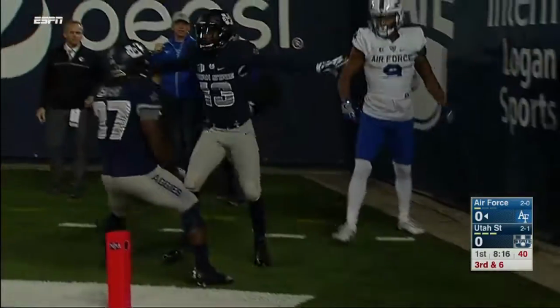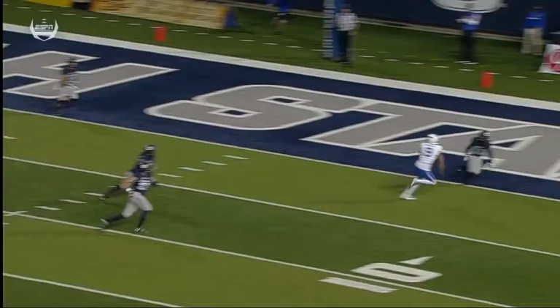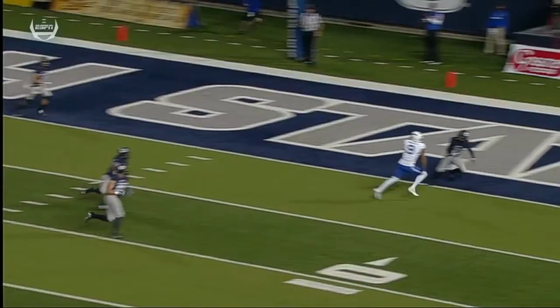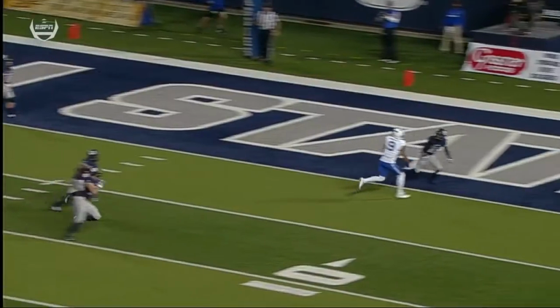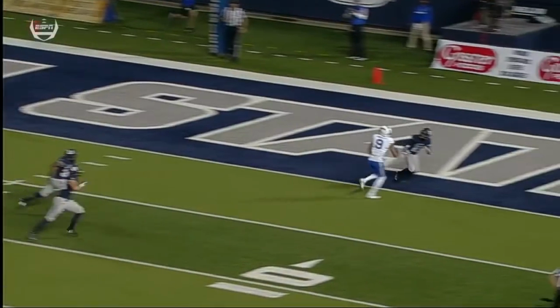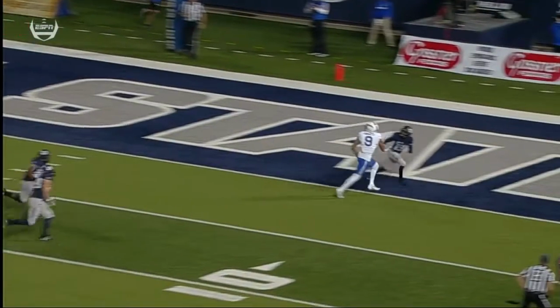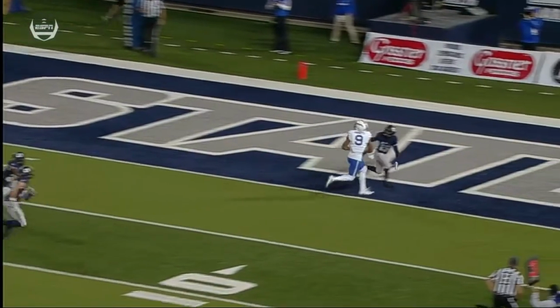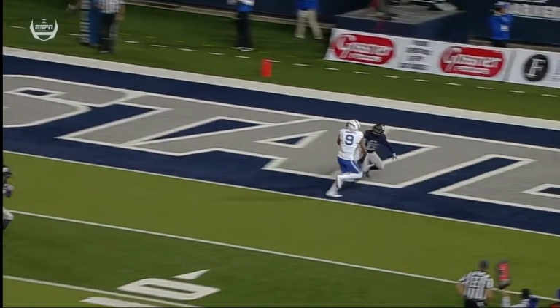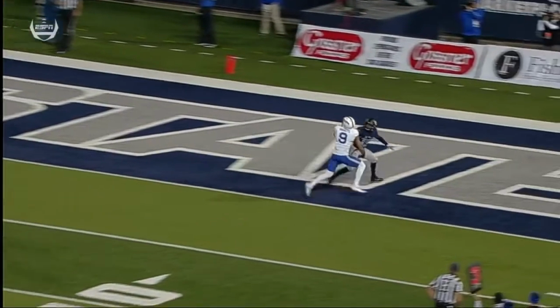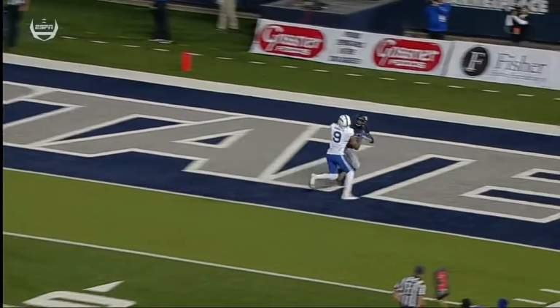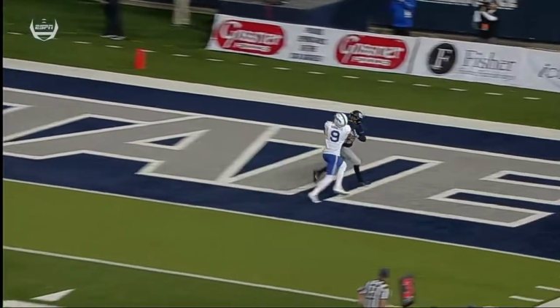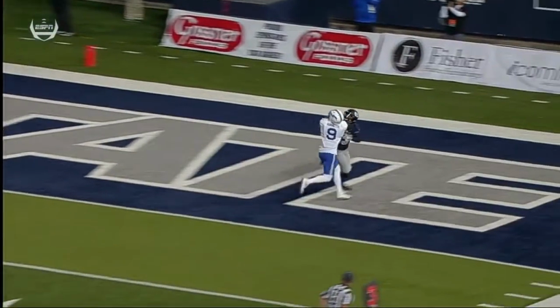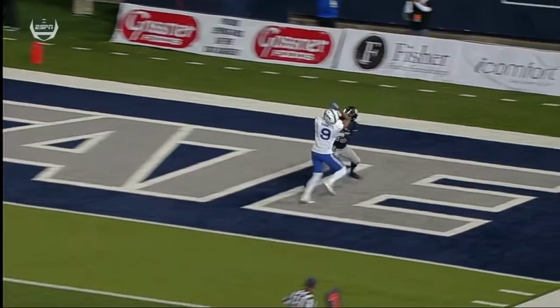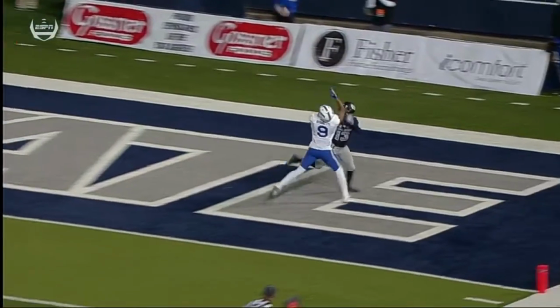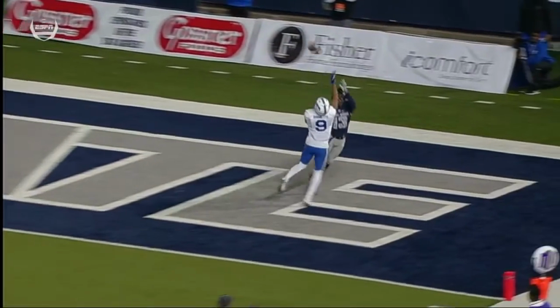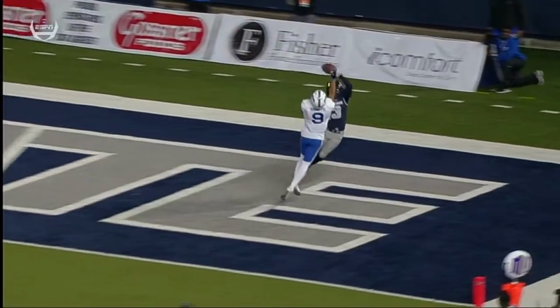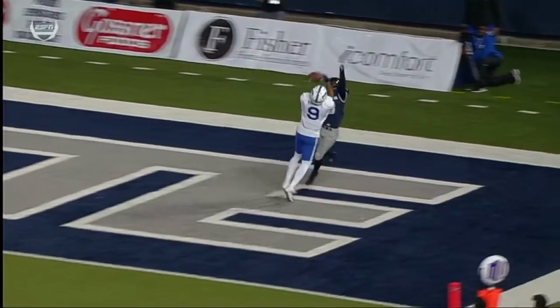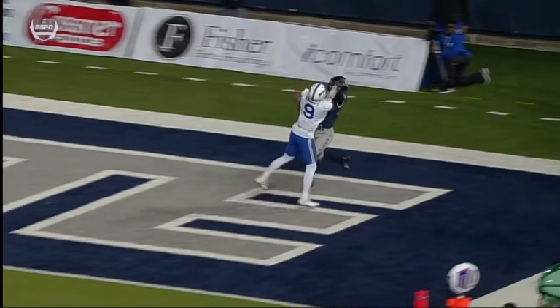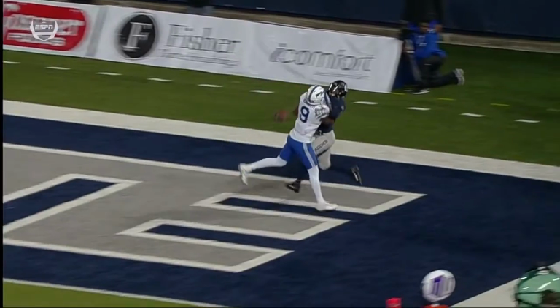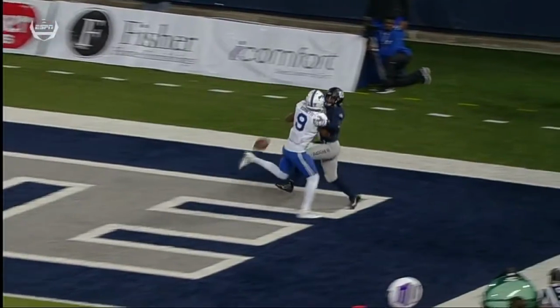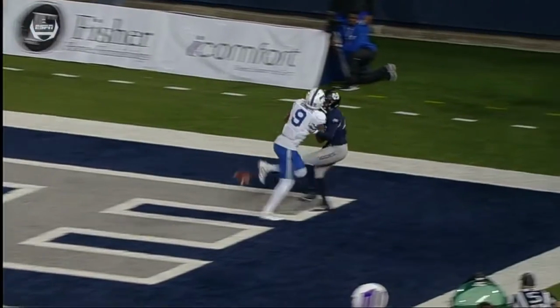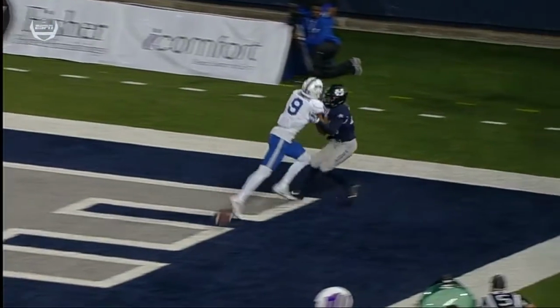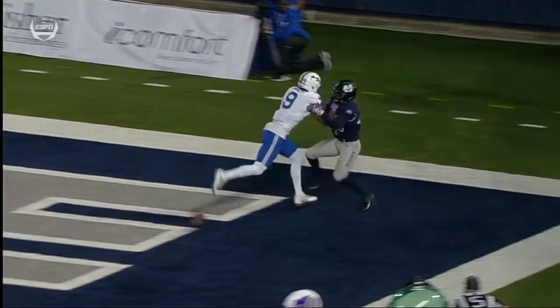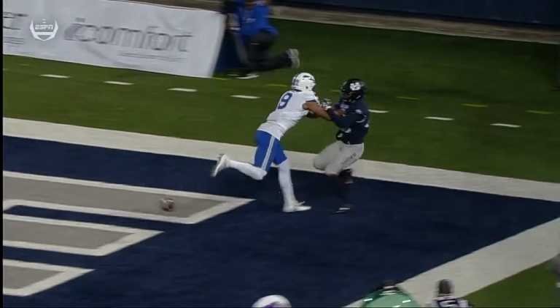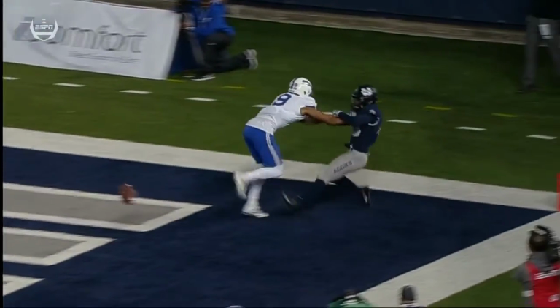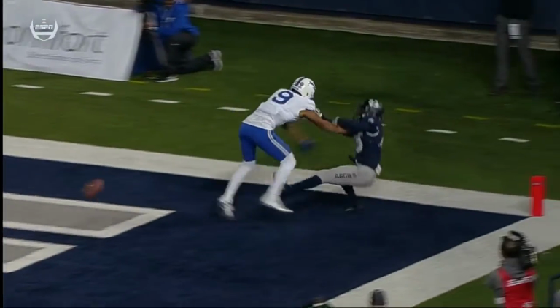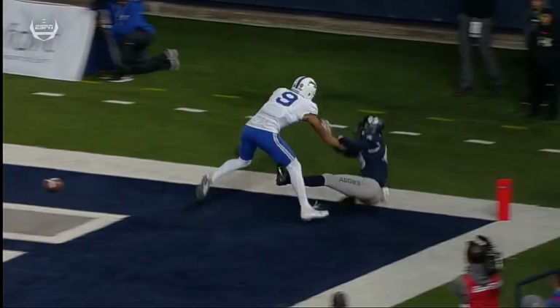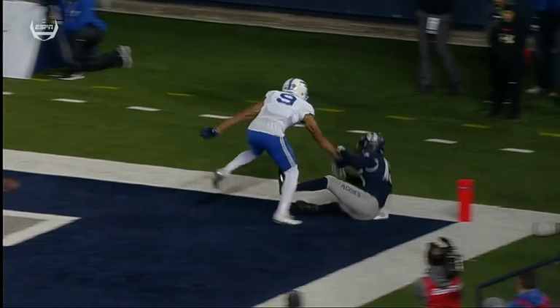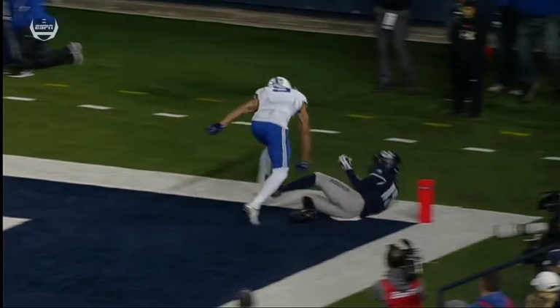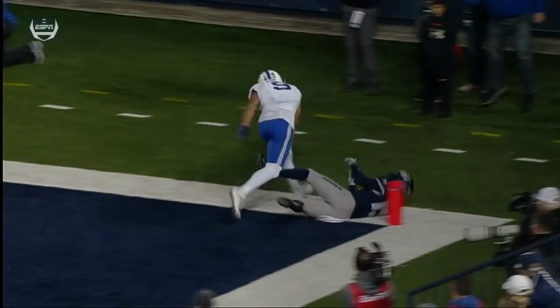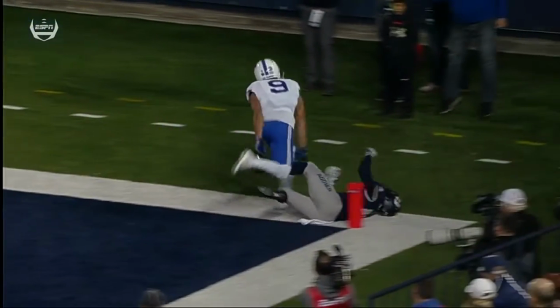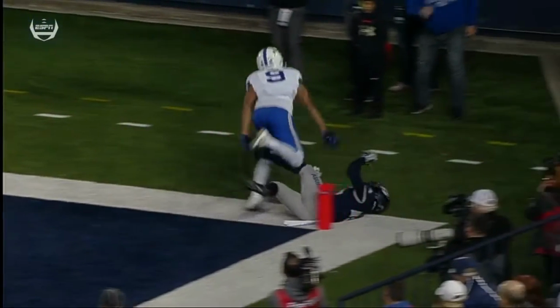Pointing to the ball, he's in great position first of all — you can see it right here — he knocks the ball away. That's a tremendous effort by that young man.